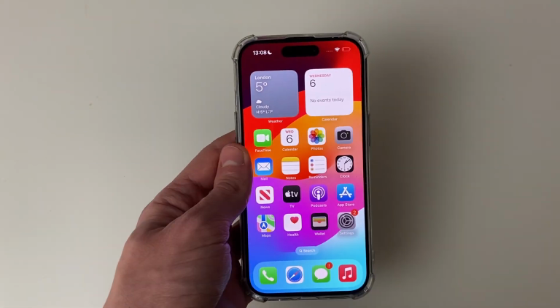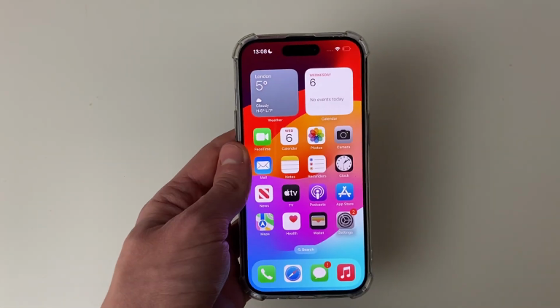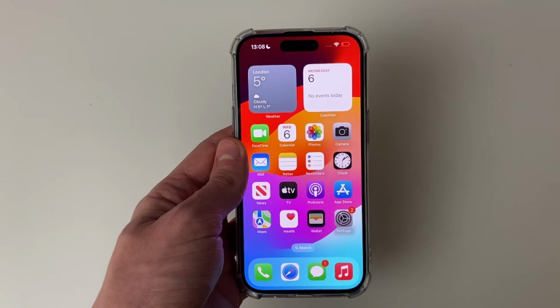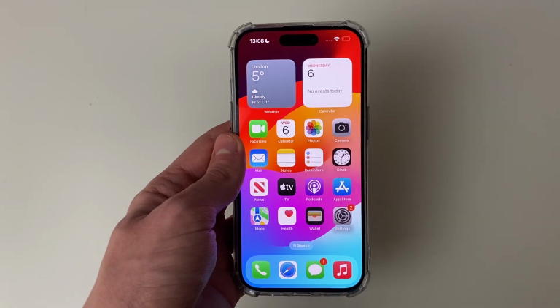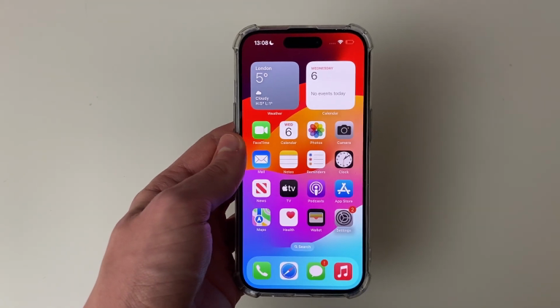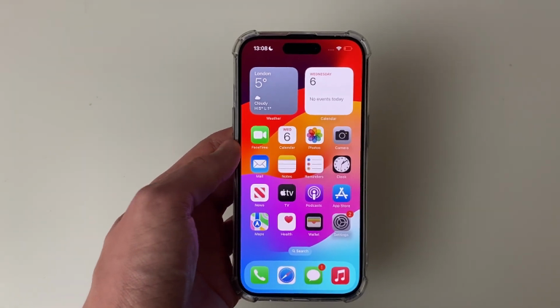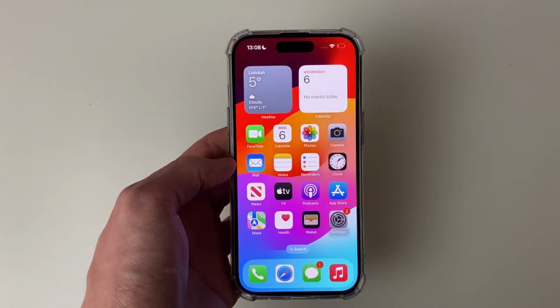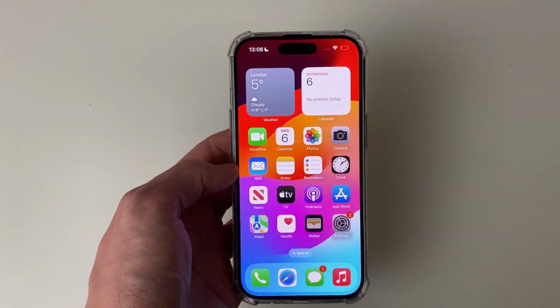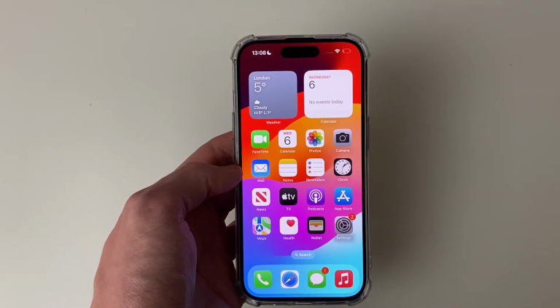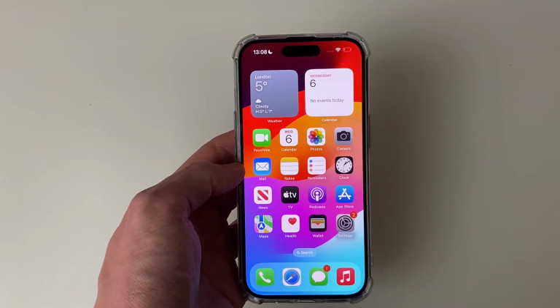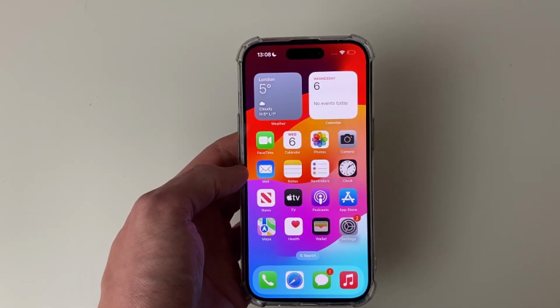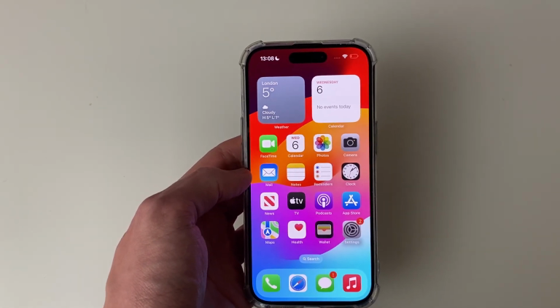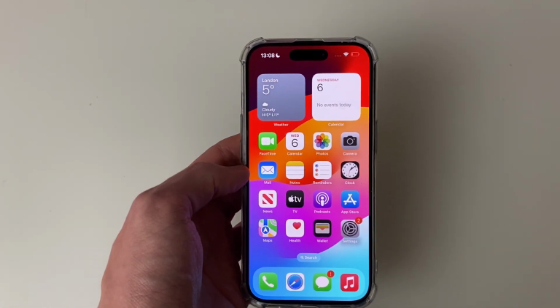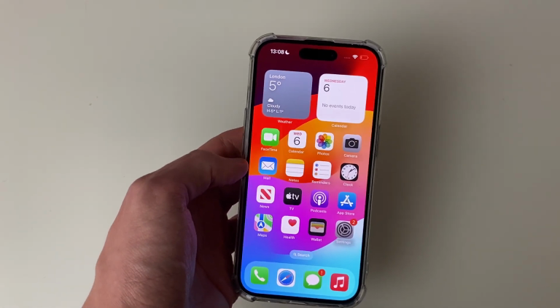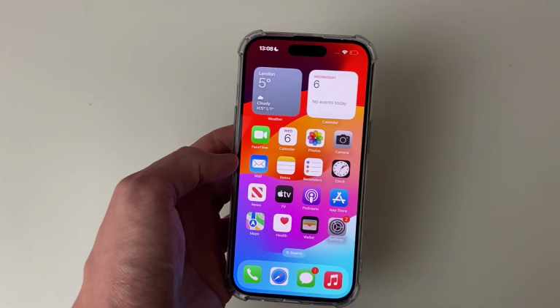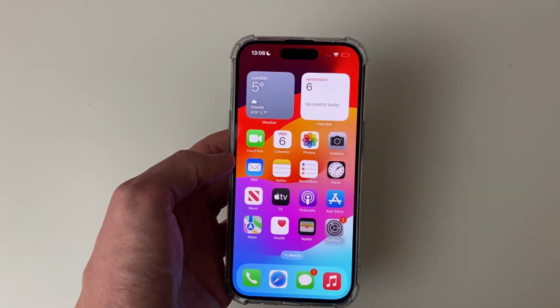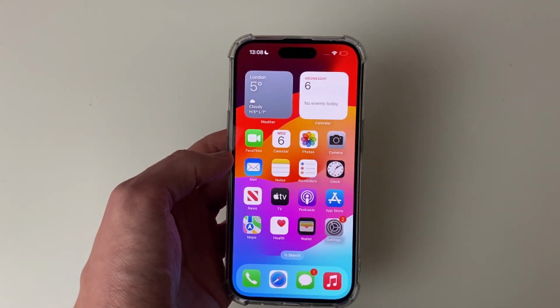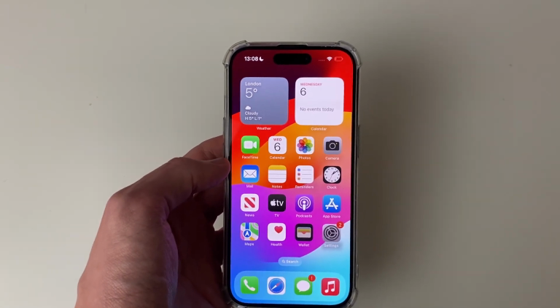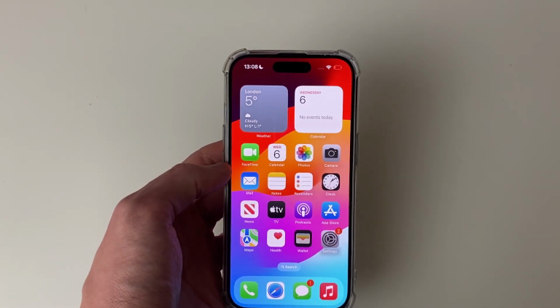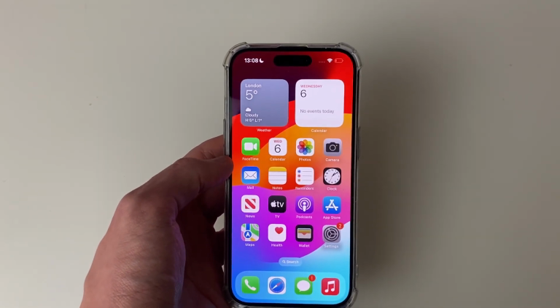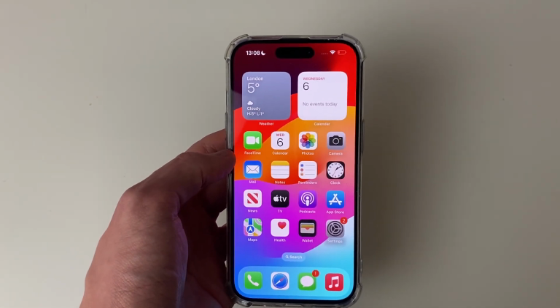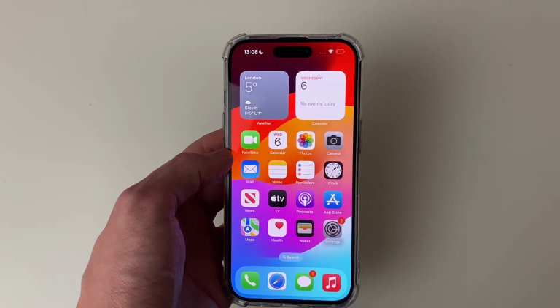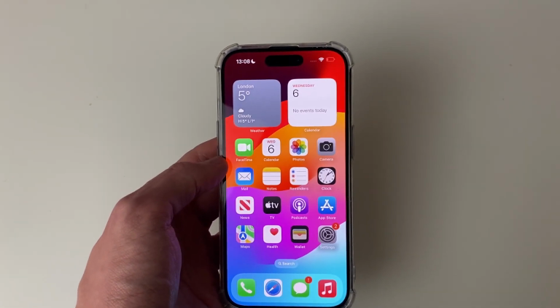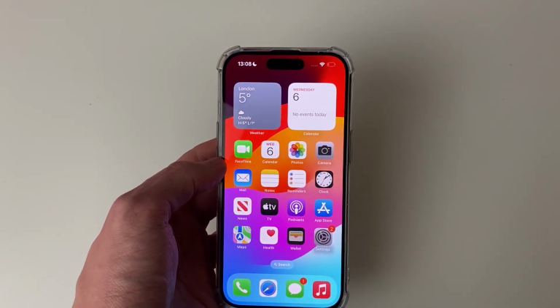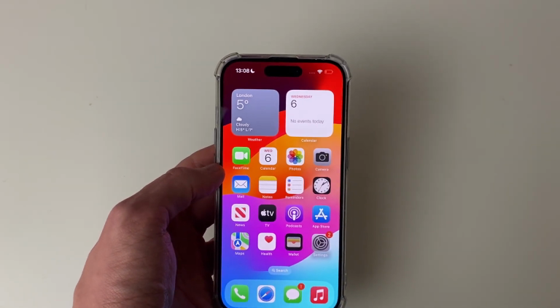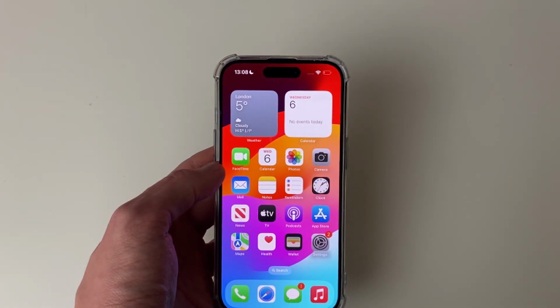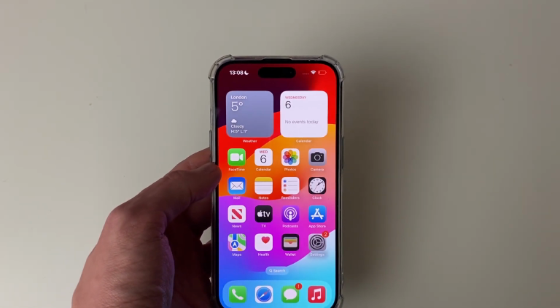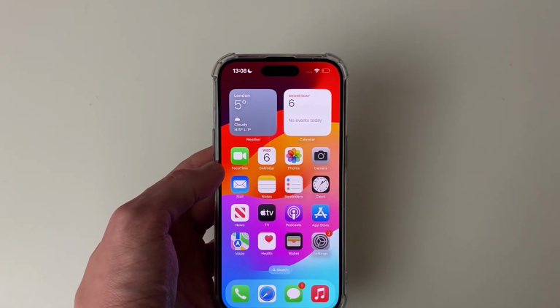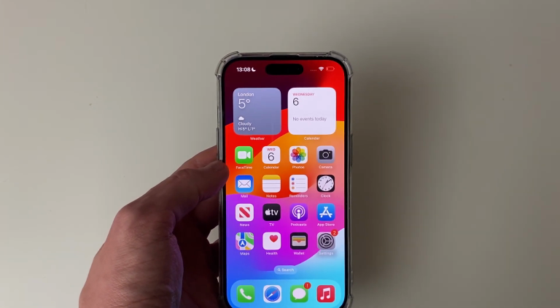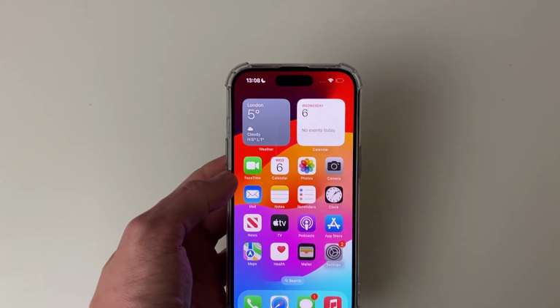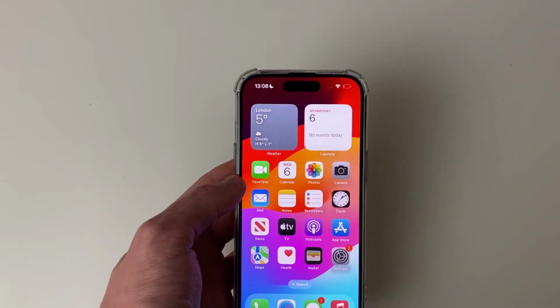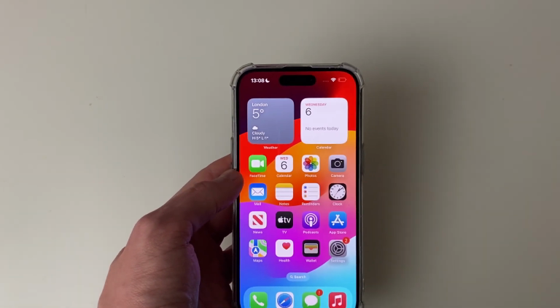Just remember your iPhone is now less secure, even though it is more convenient — just consider that.